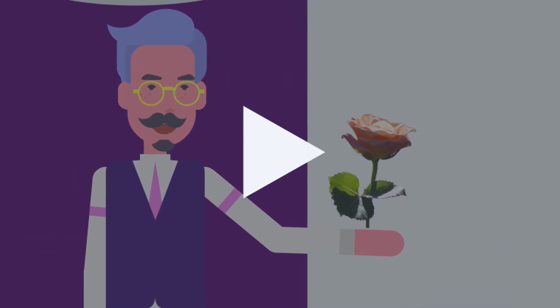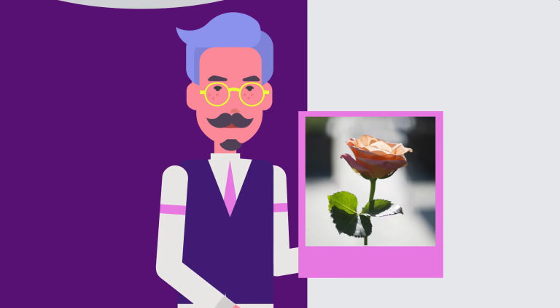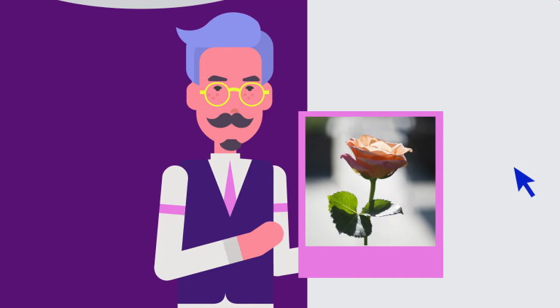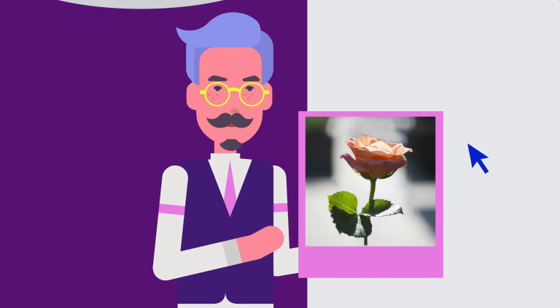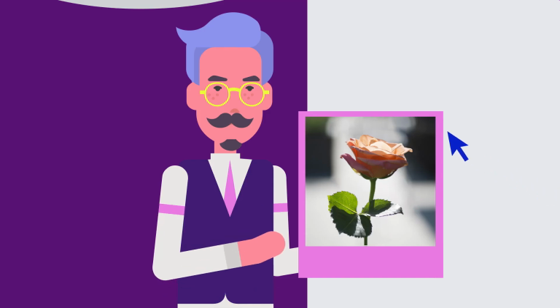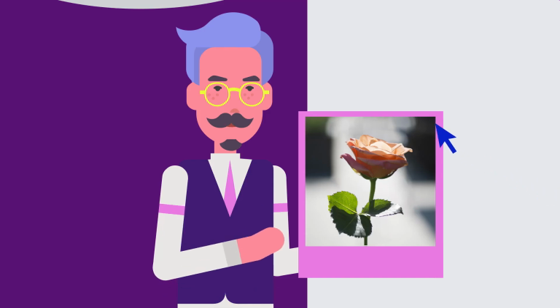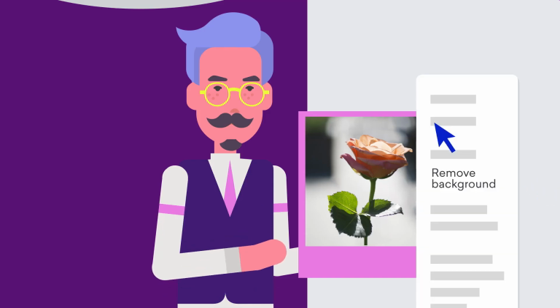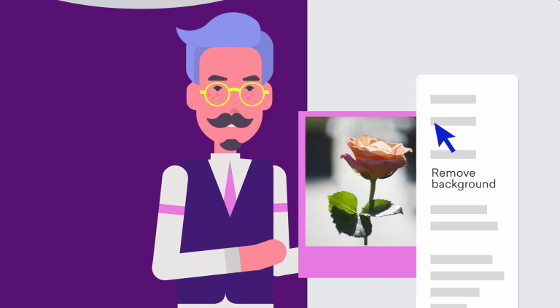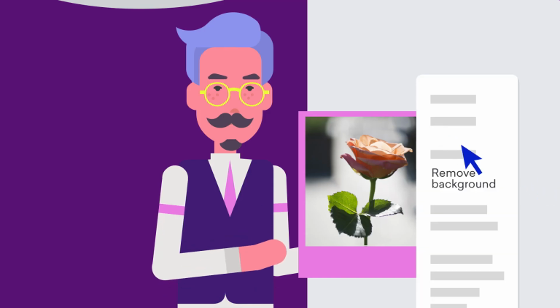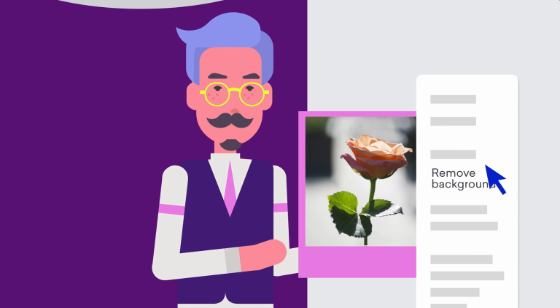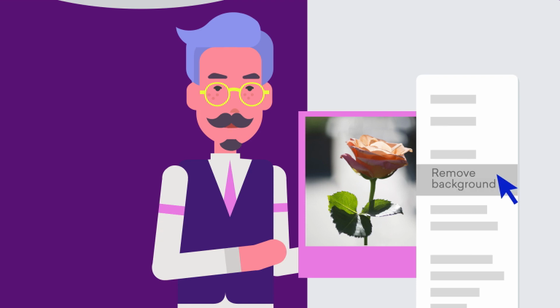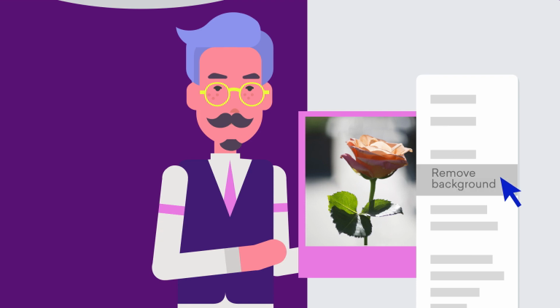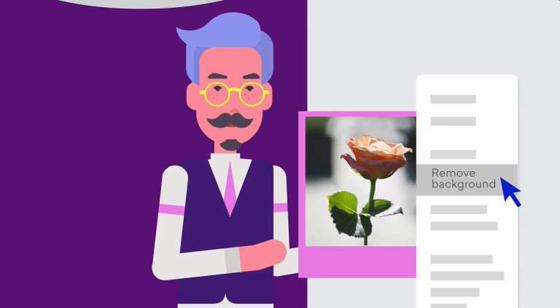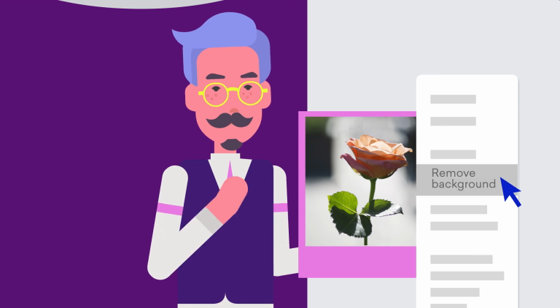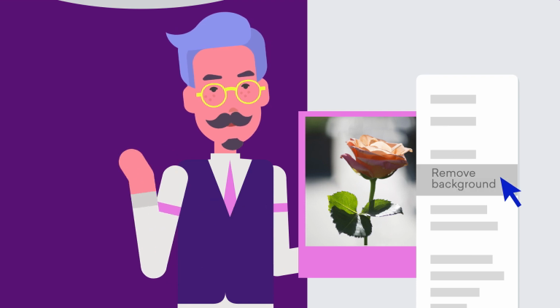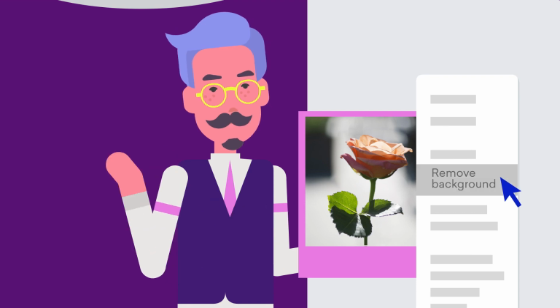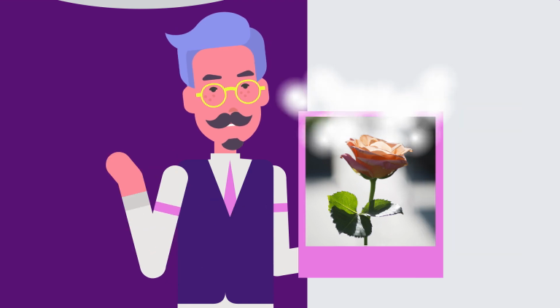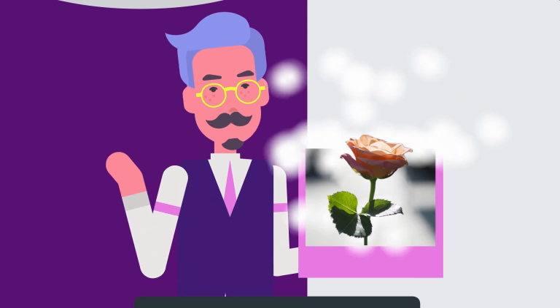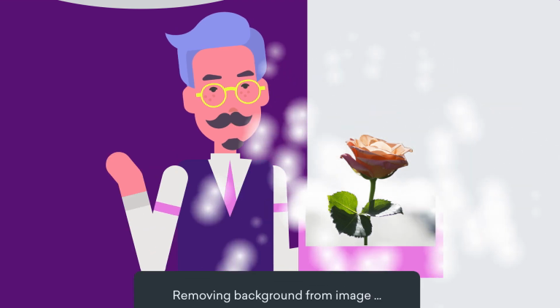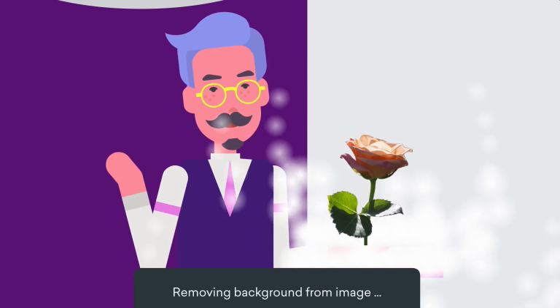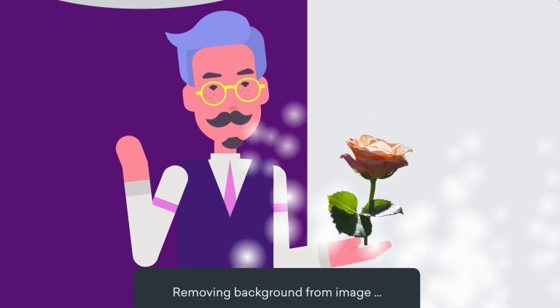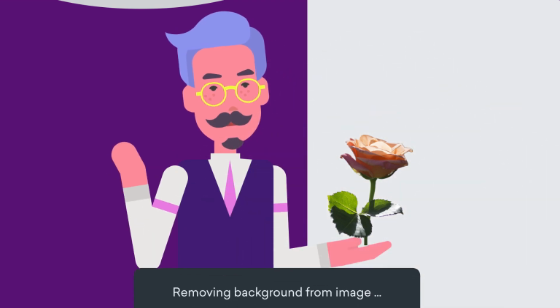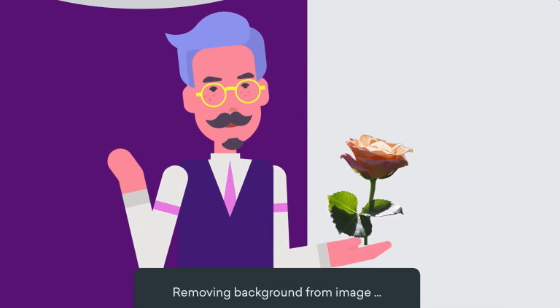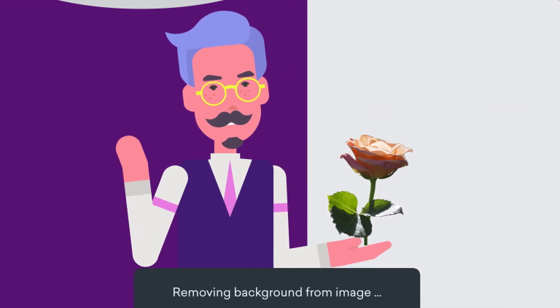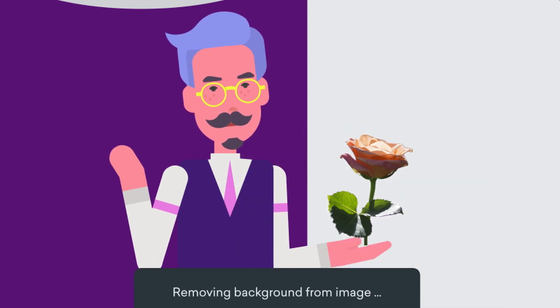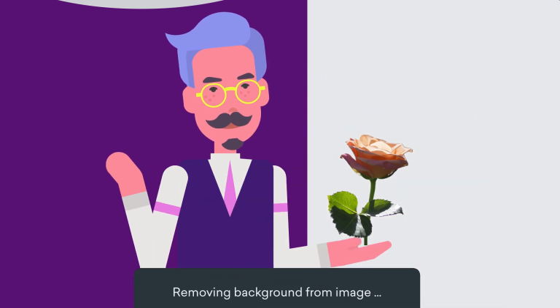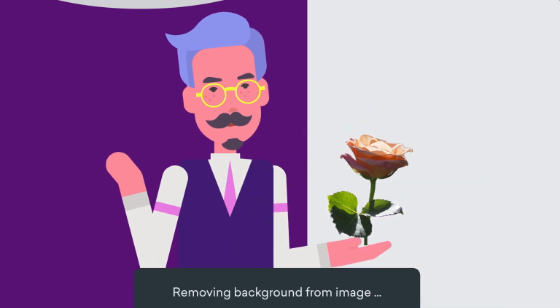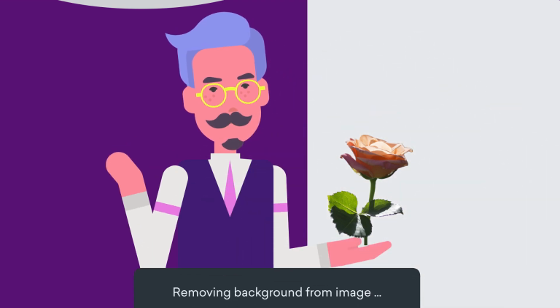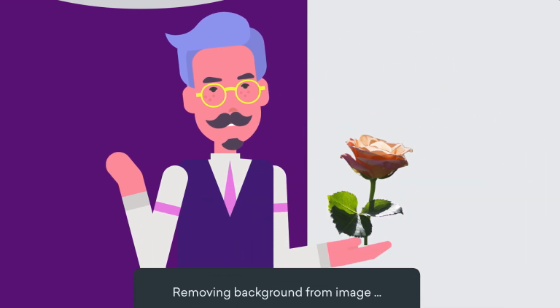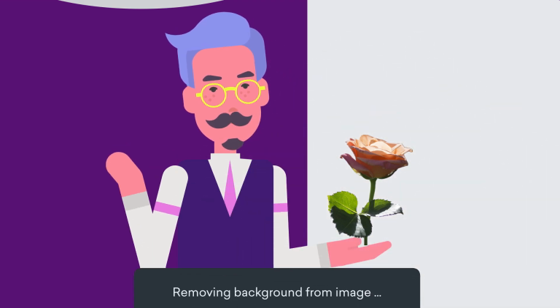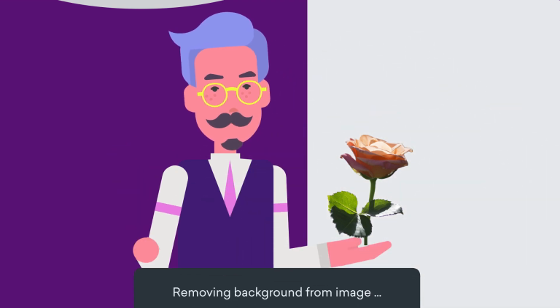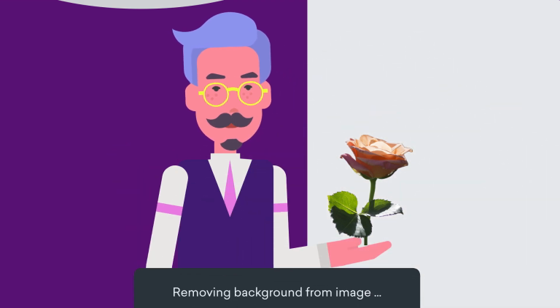The magician uses Vion's background removal feature to do the trick. How clever!